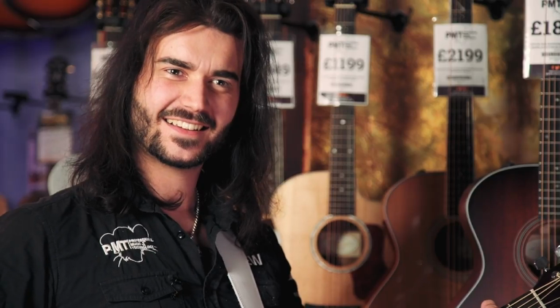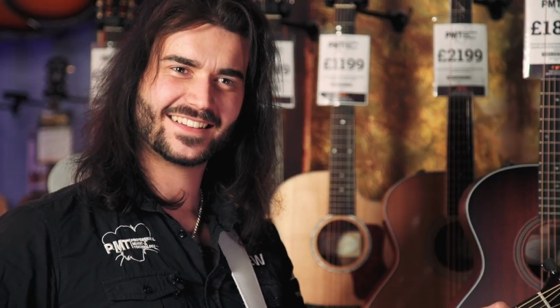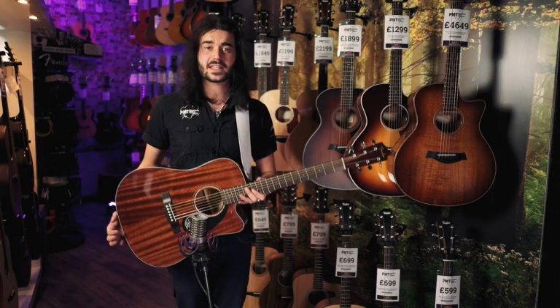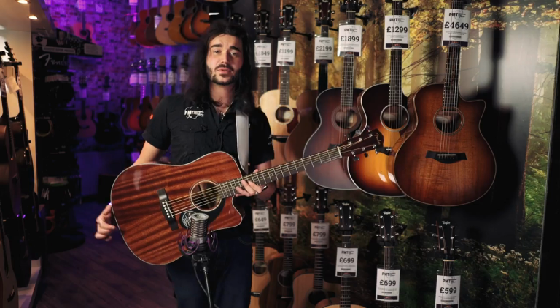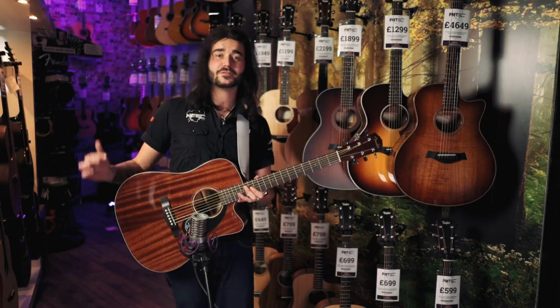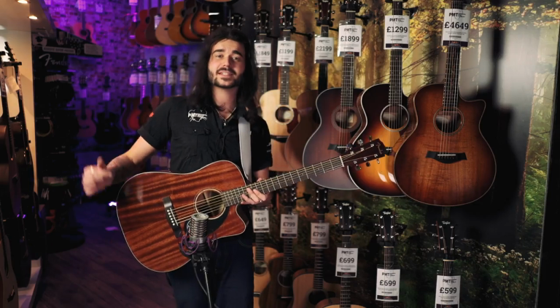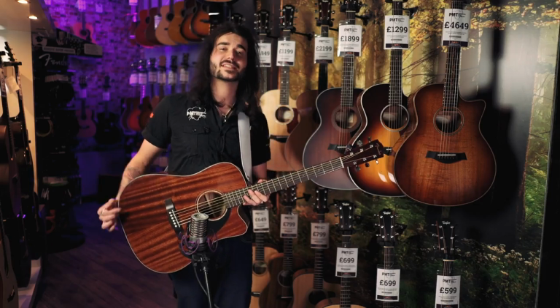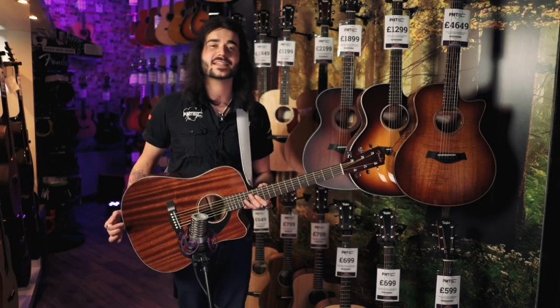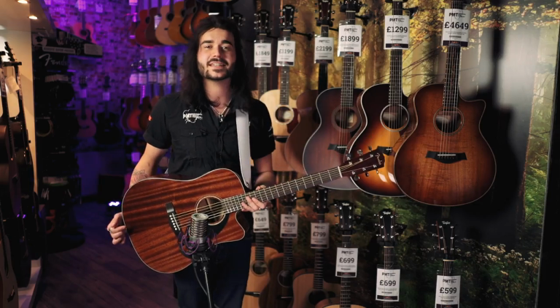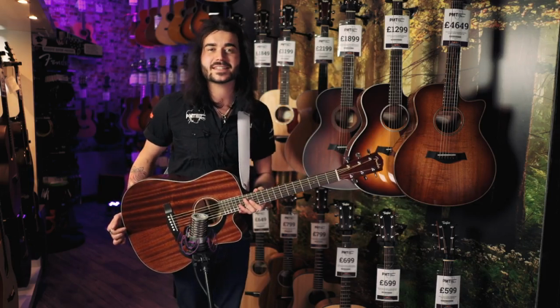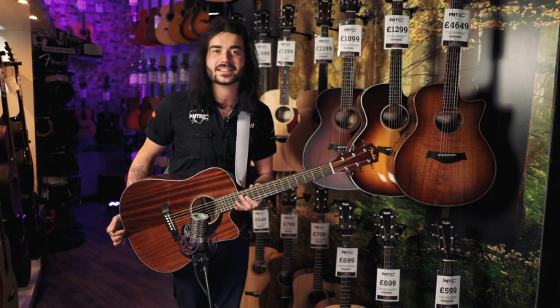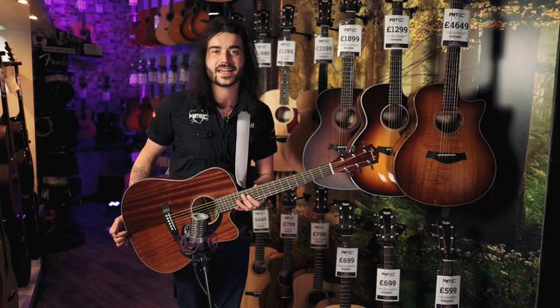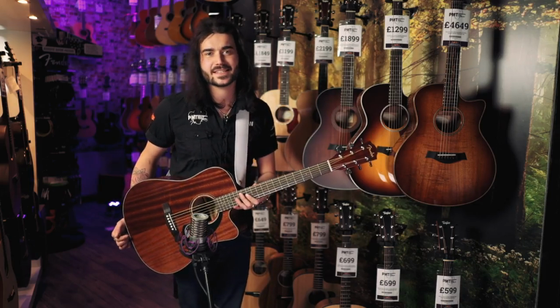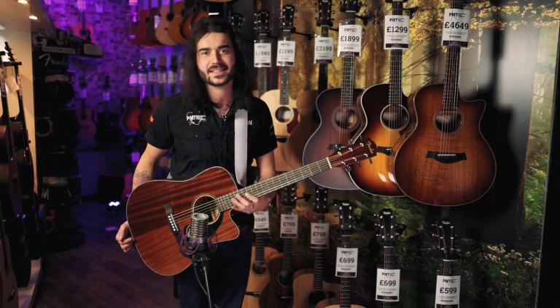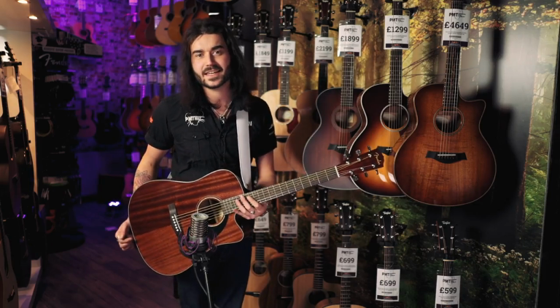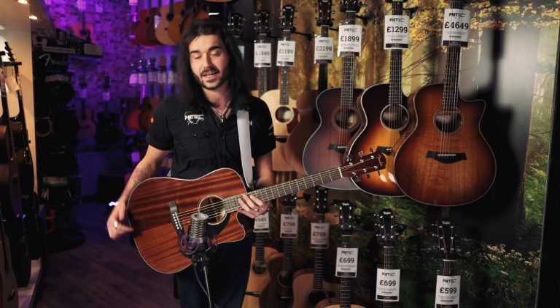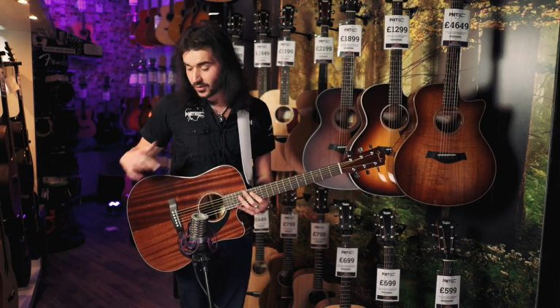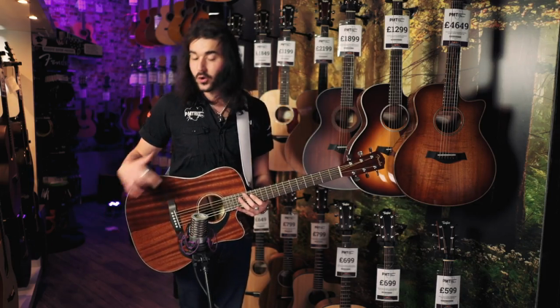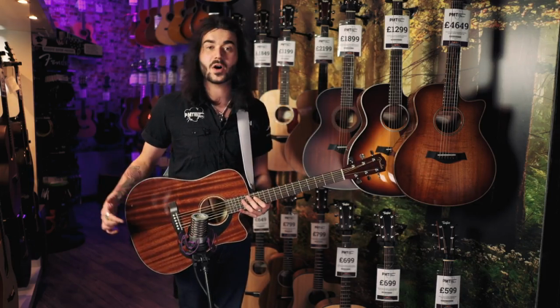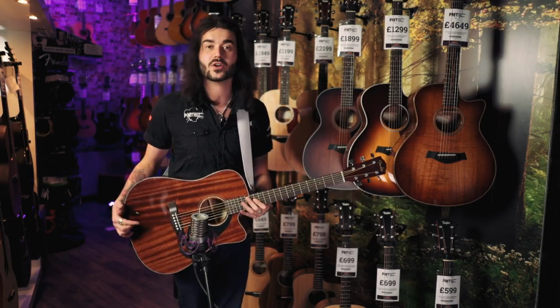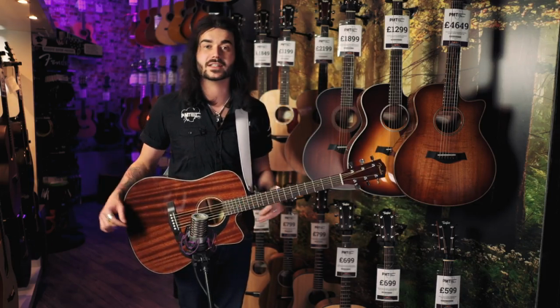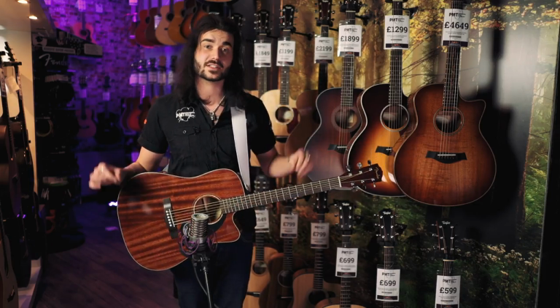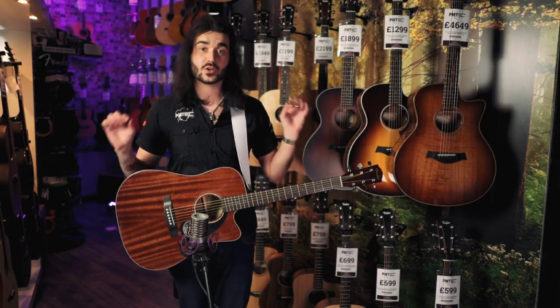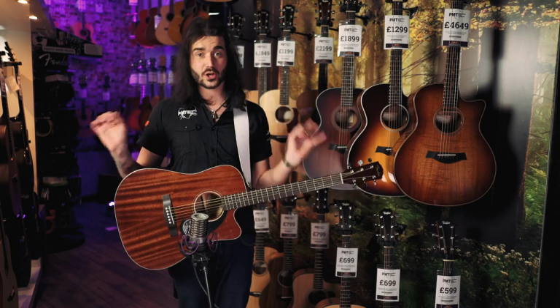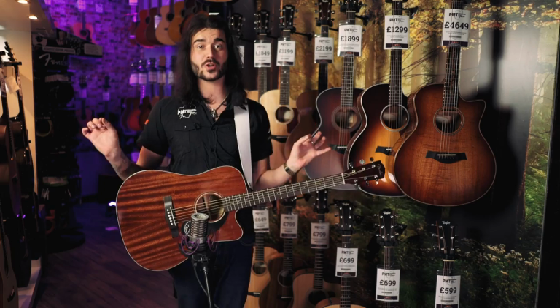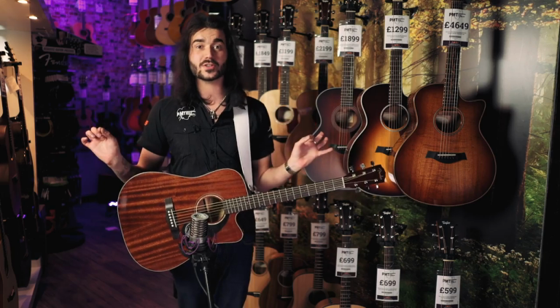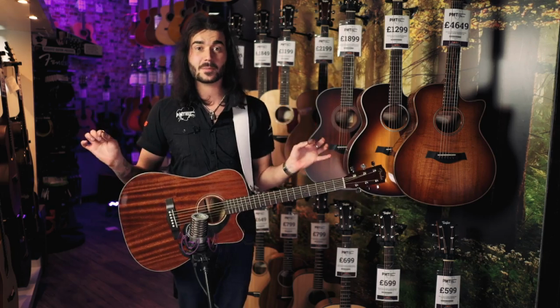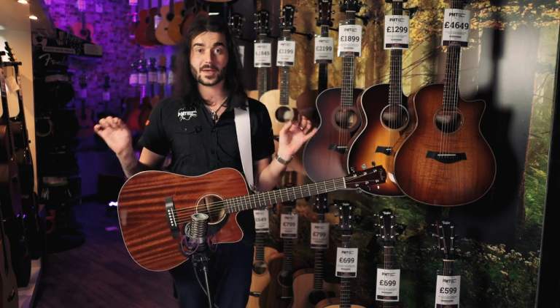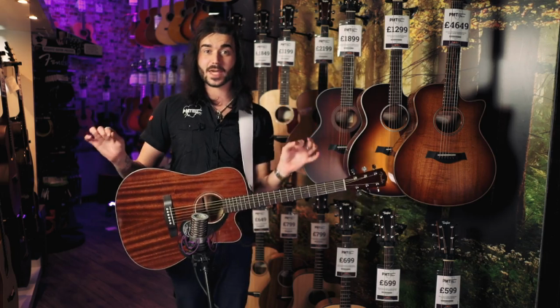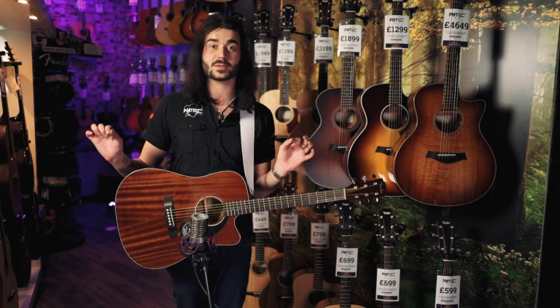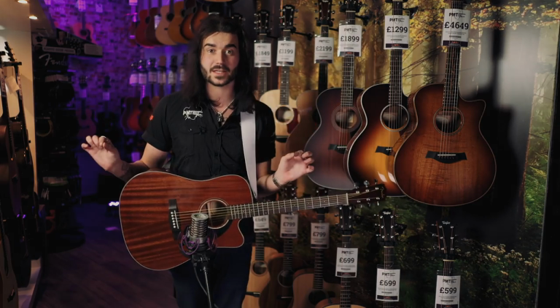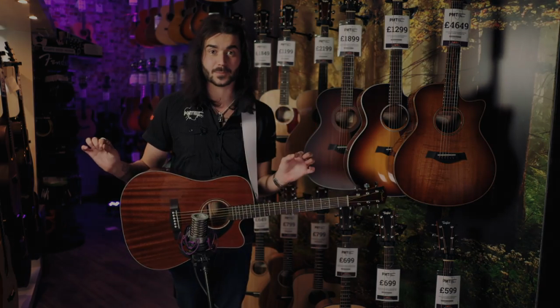So that was the Fender CD60 SCE — a guitar so good, it made me sing.